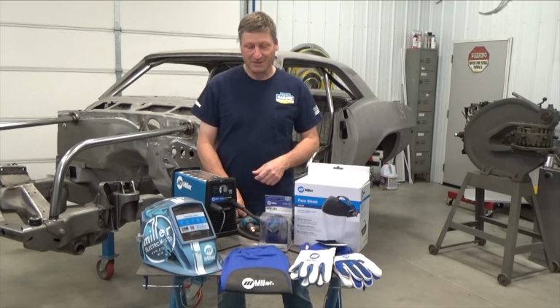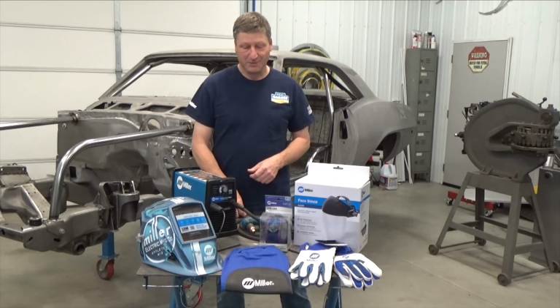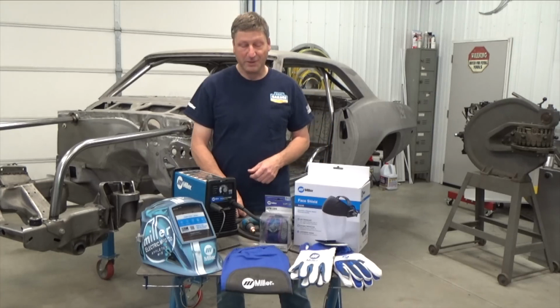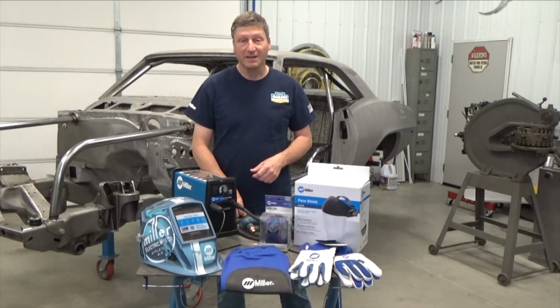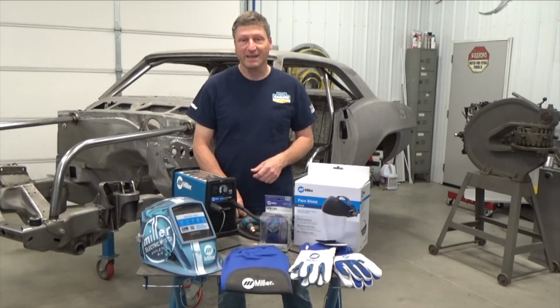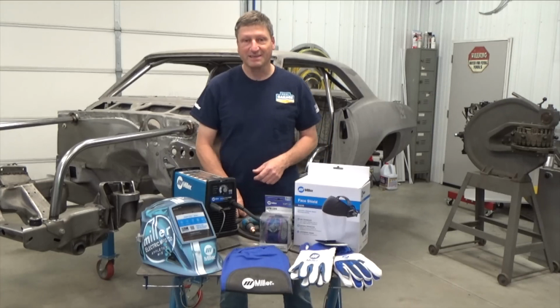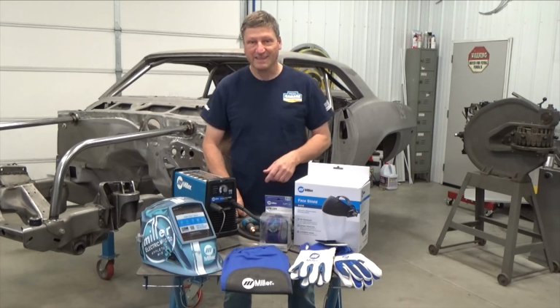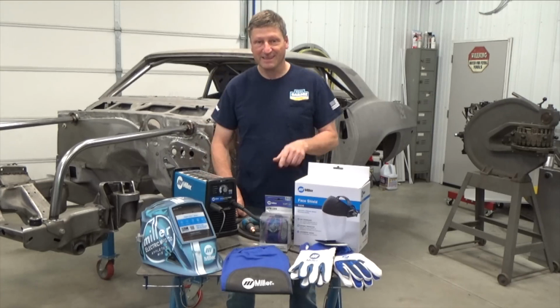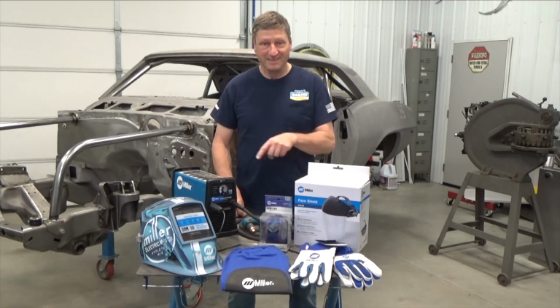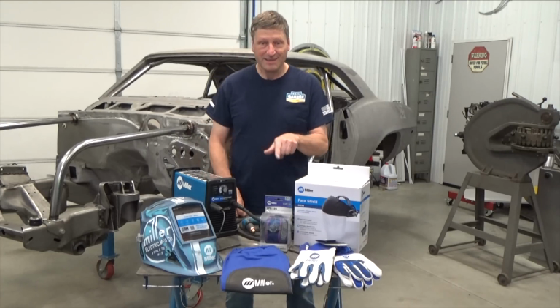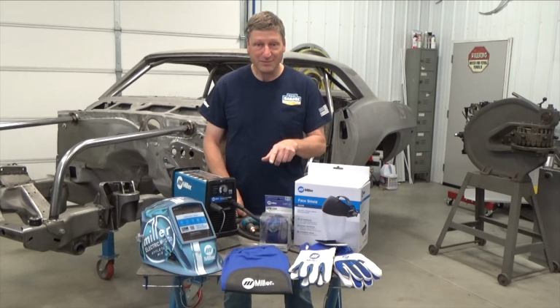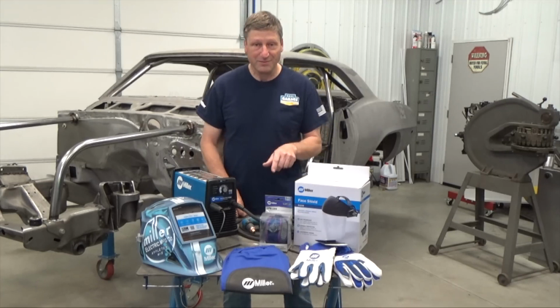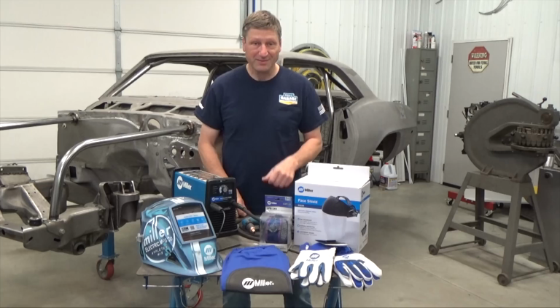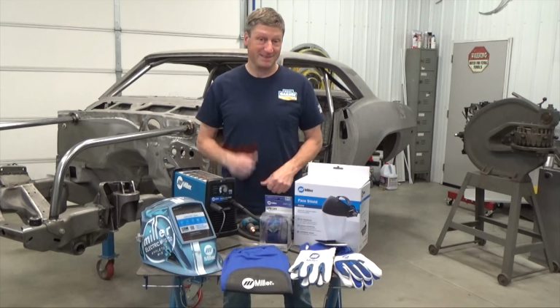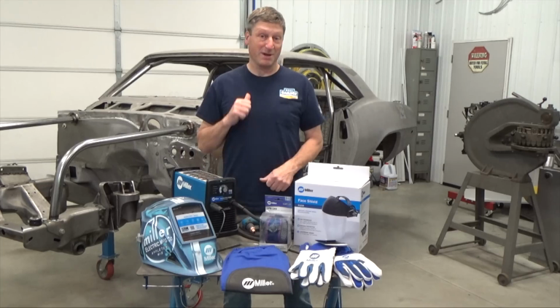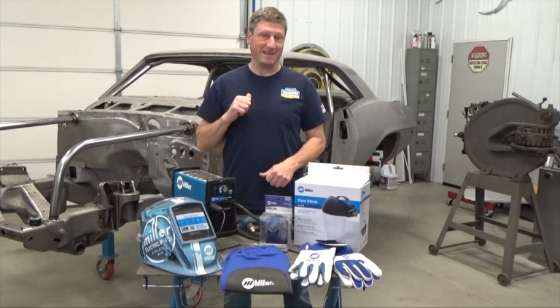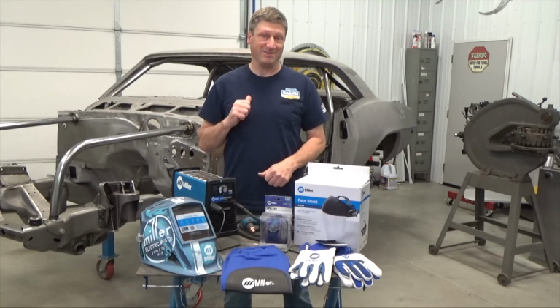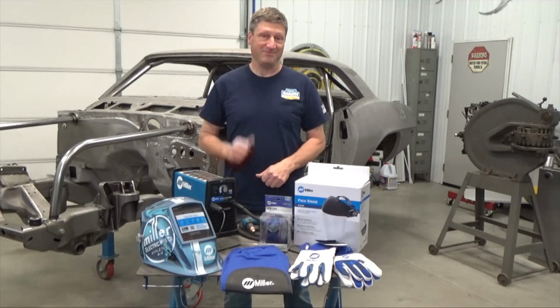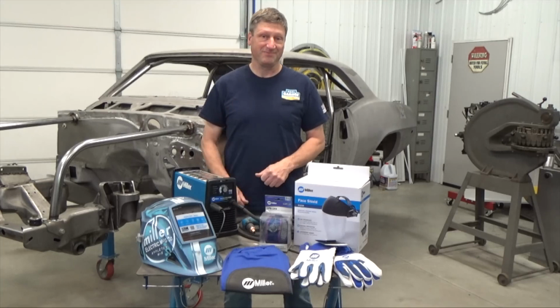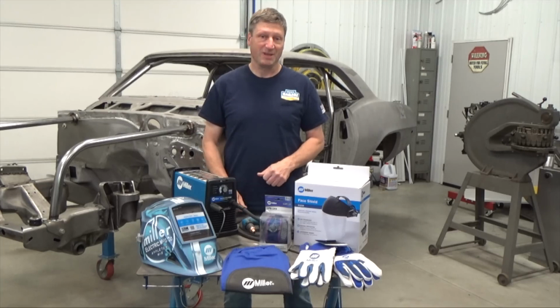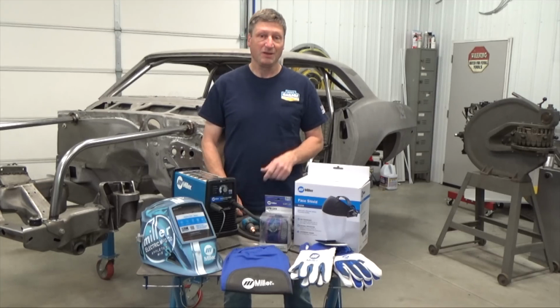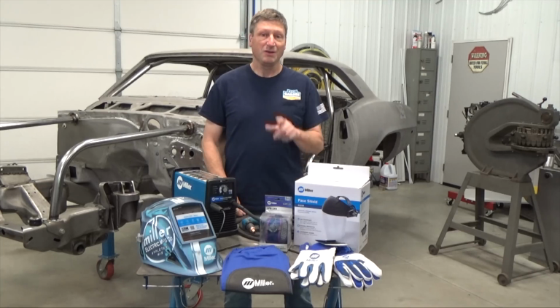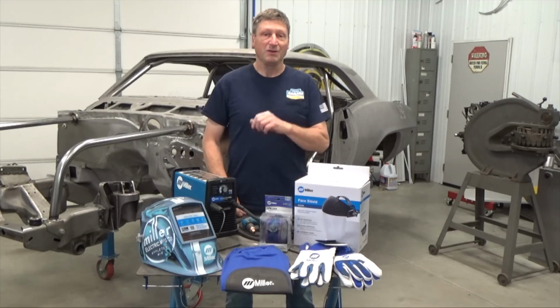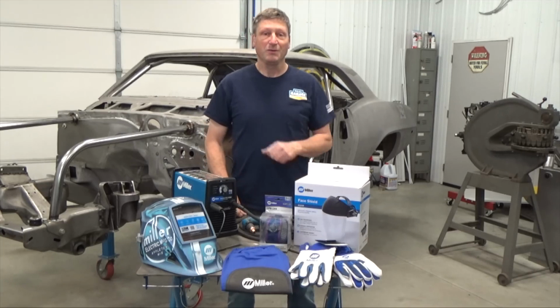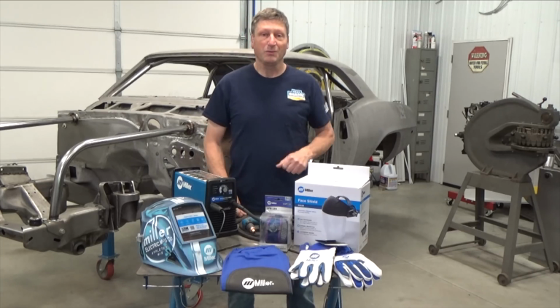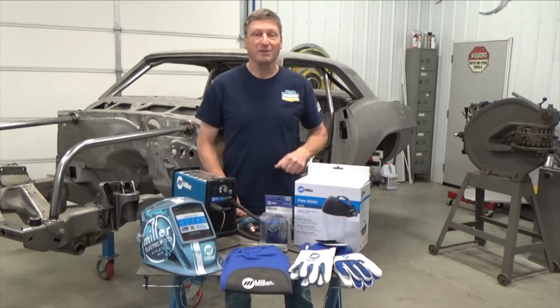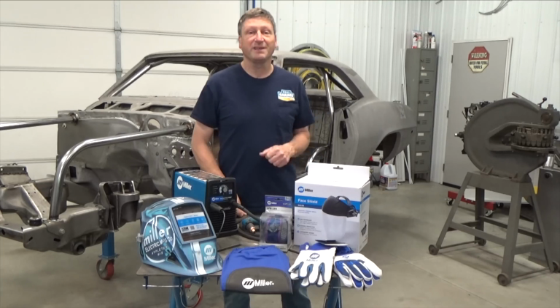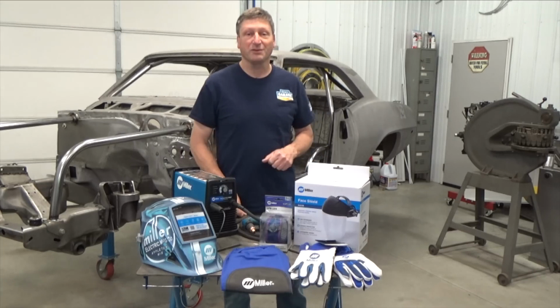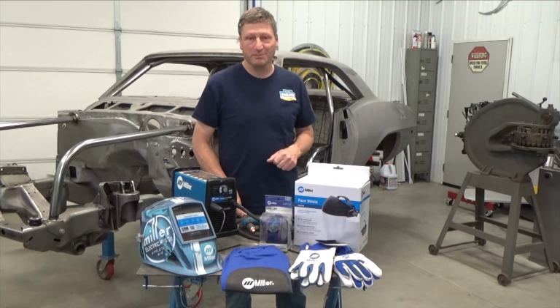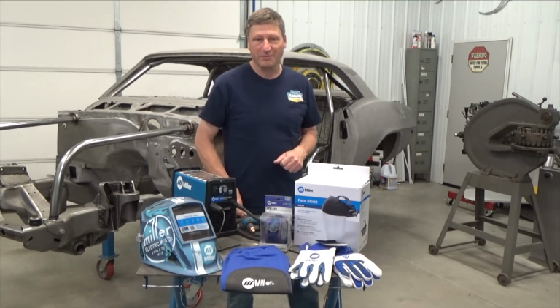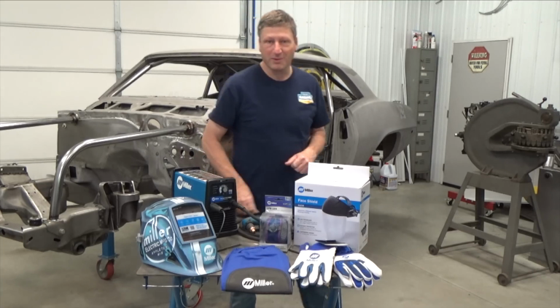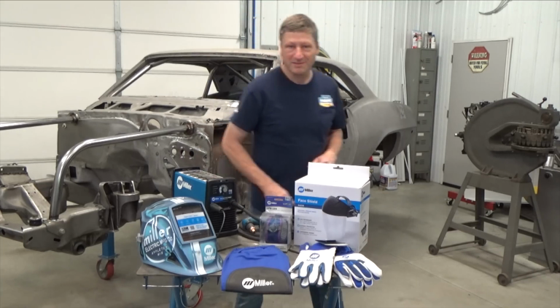Well, actually this stuff is mine. We'll send out some different ones.